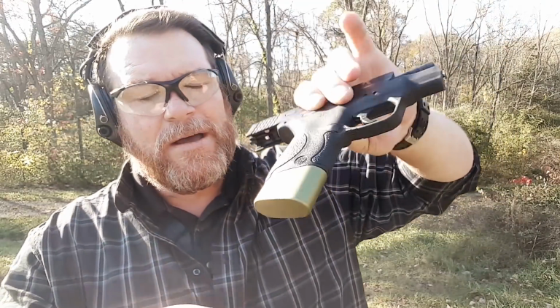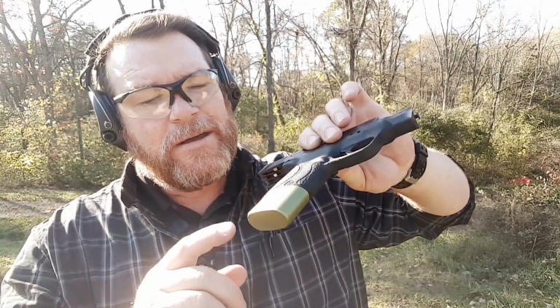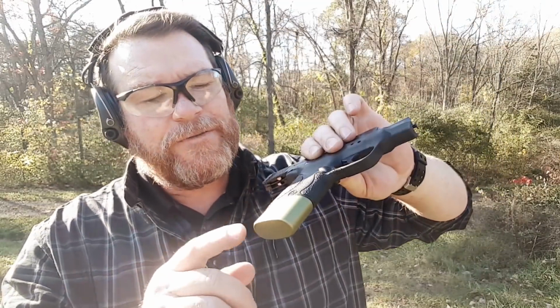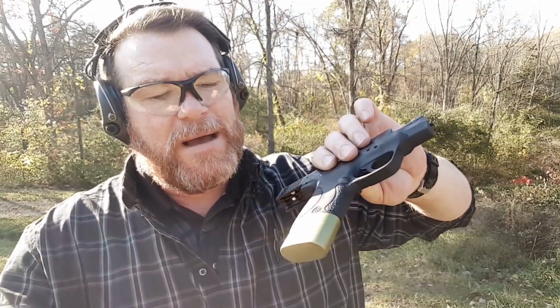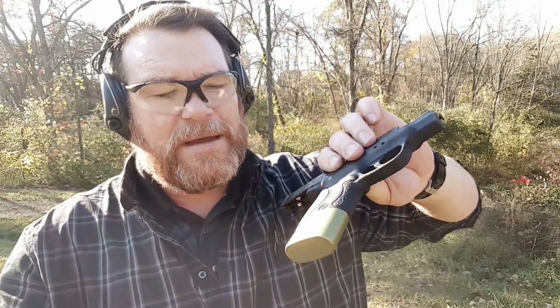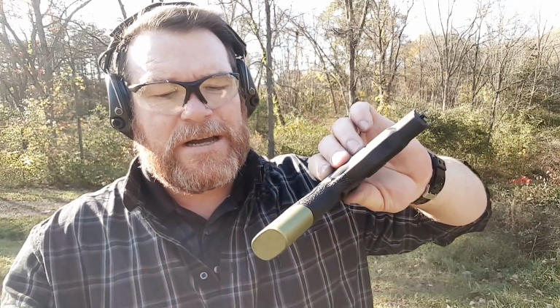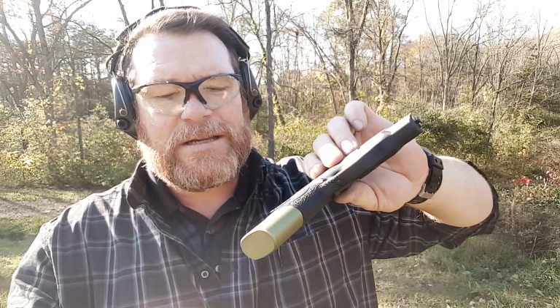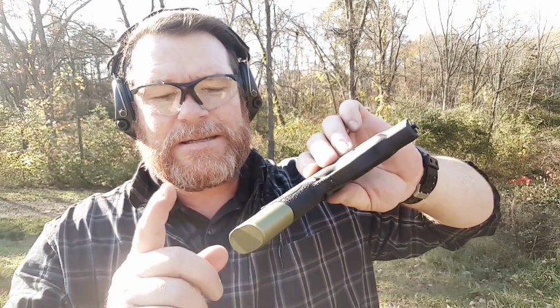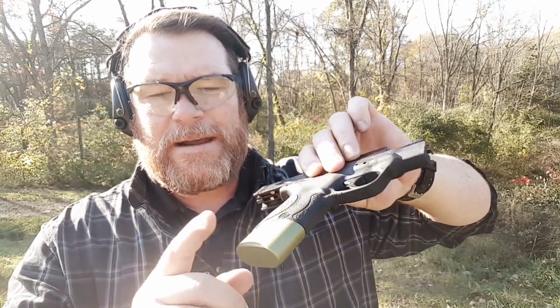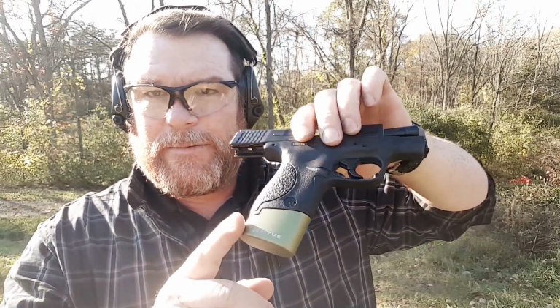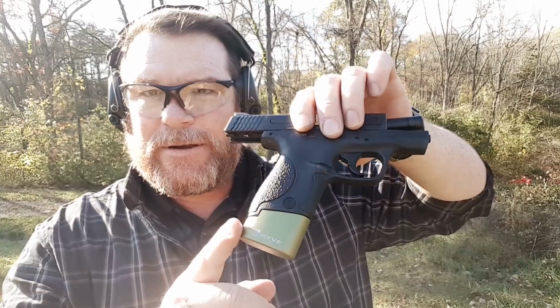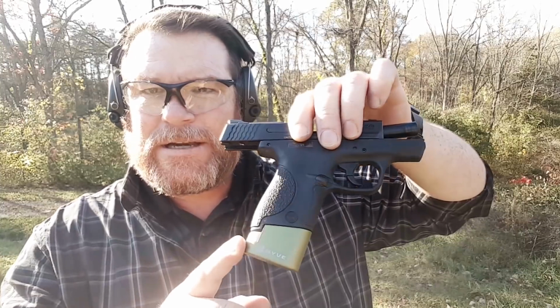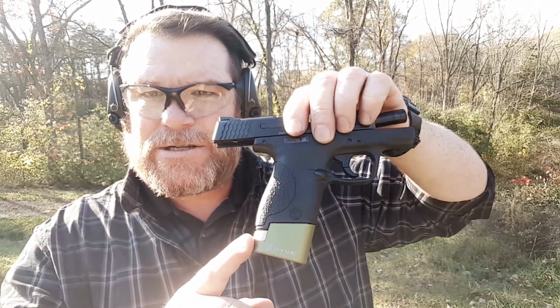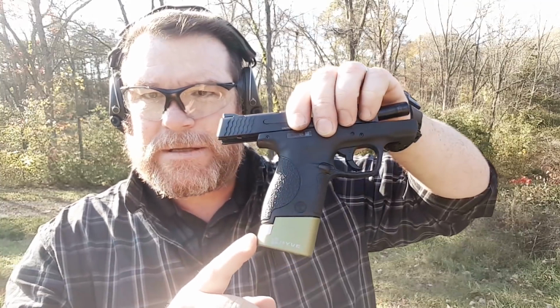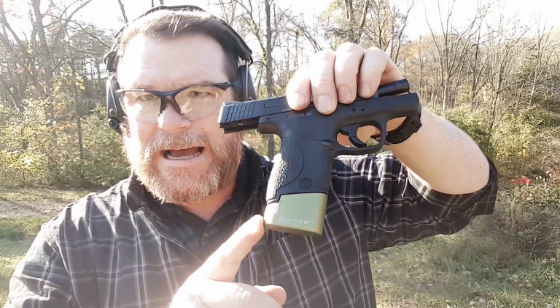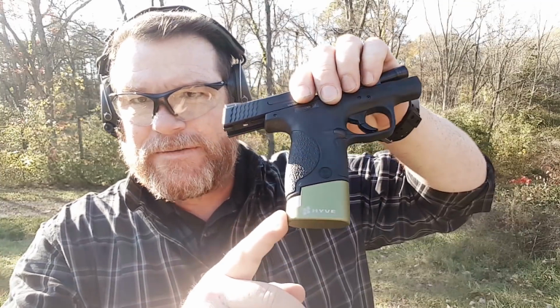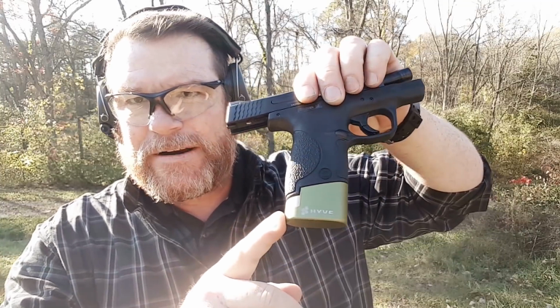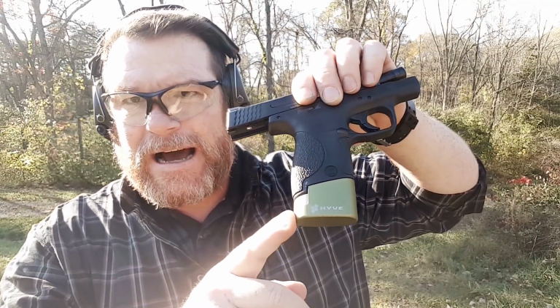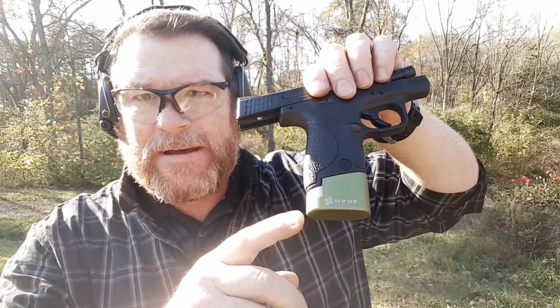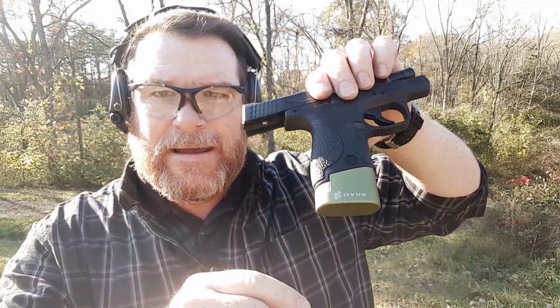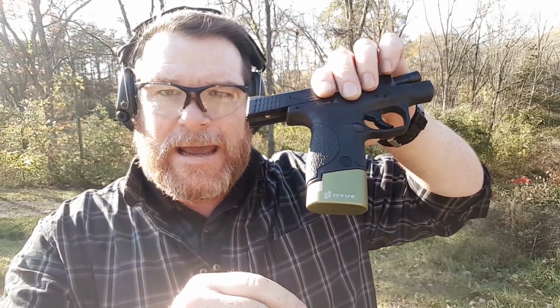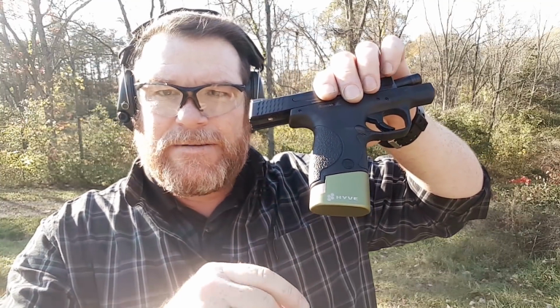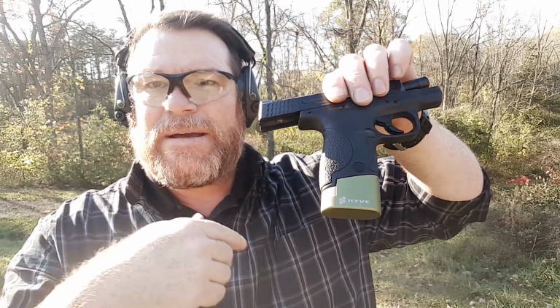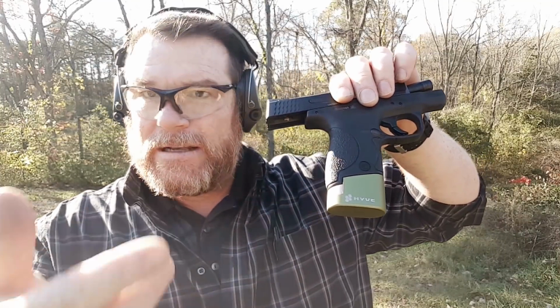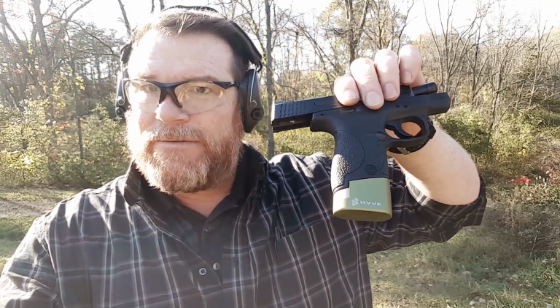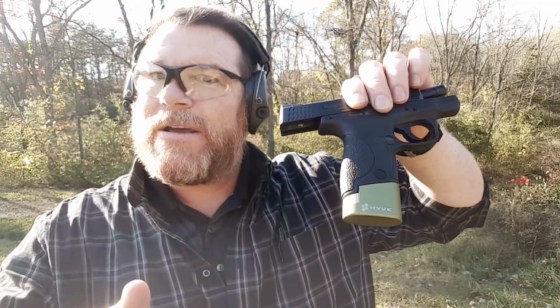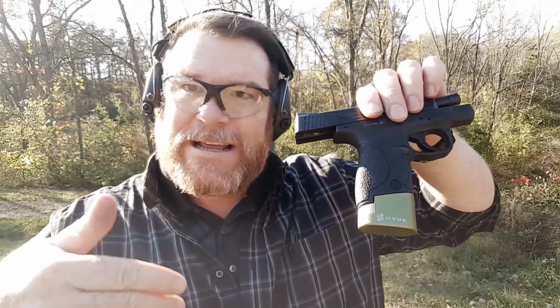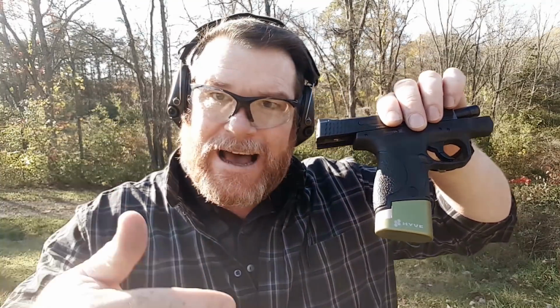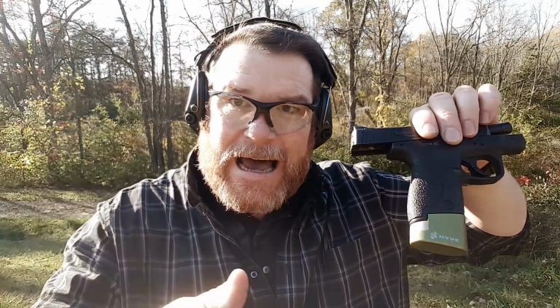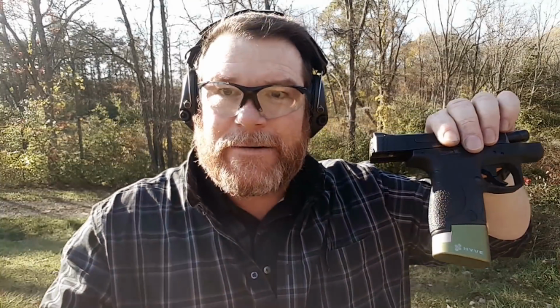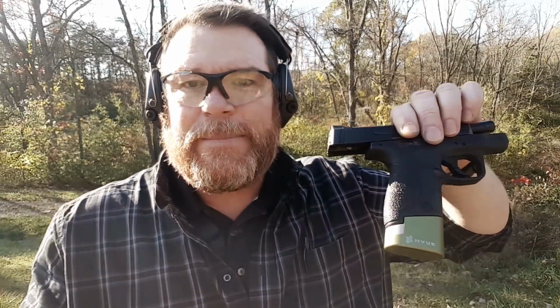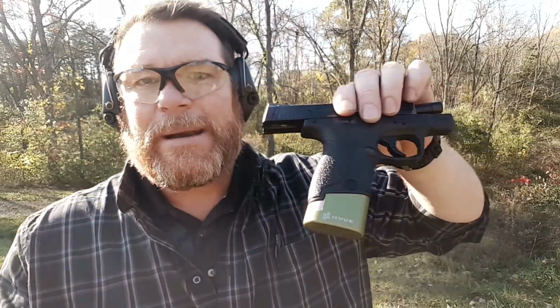Now a good friend of mine, Big Johnson, he's got a really good relationship with the guys over there at Hive, and you may have seen a lot of his videos — that's how I learned about it.